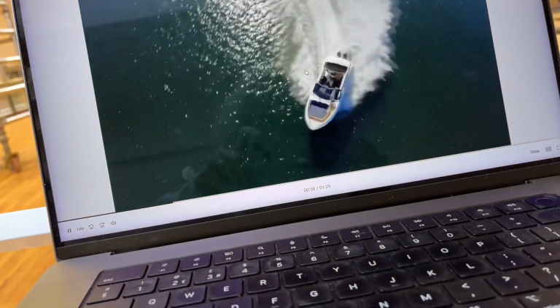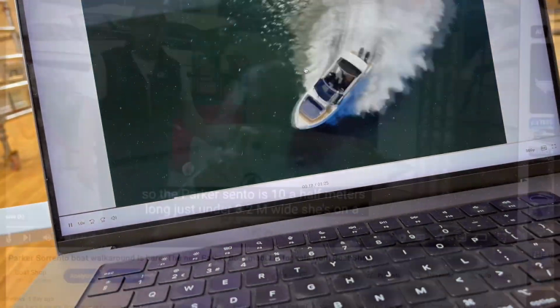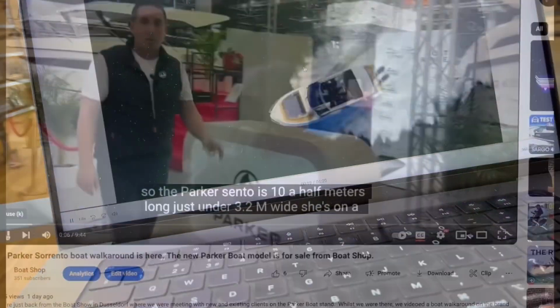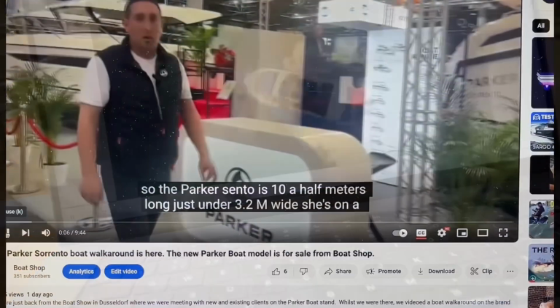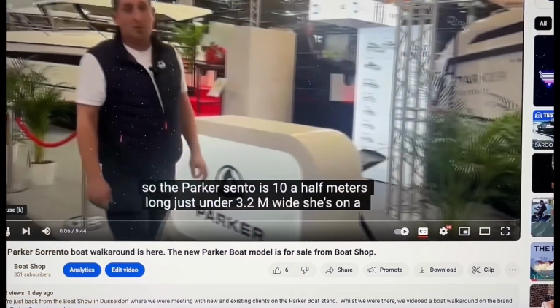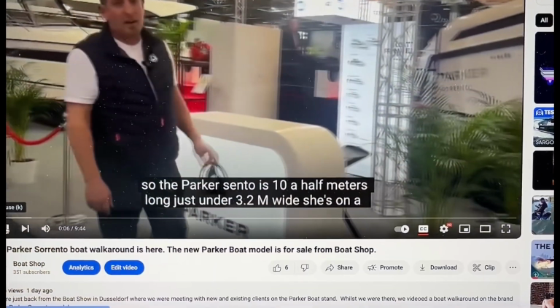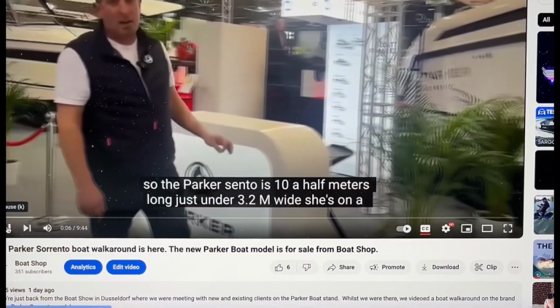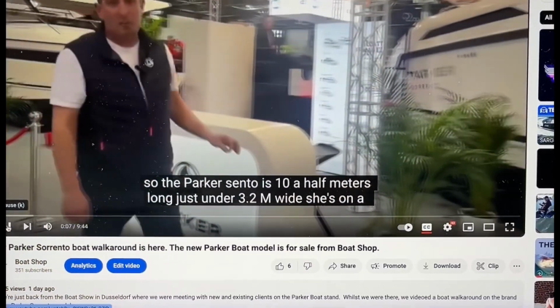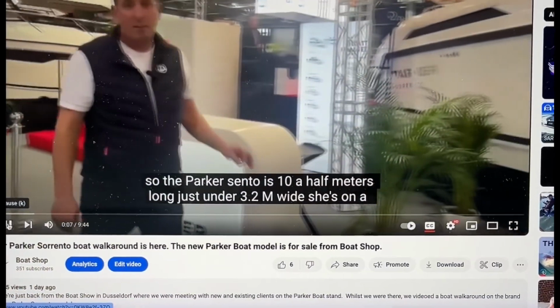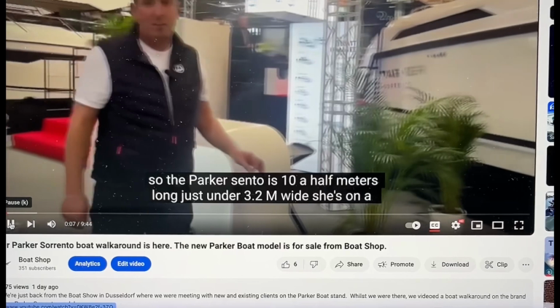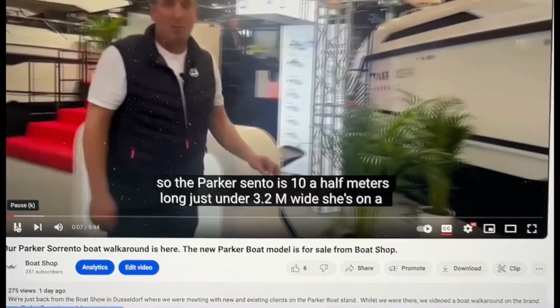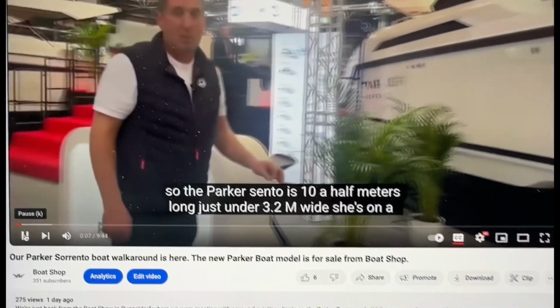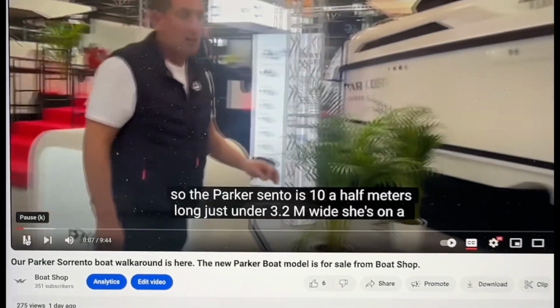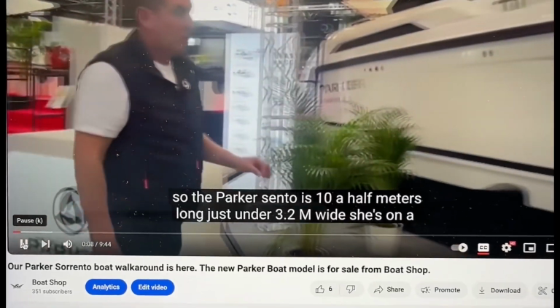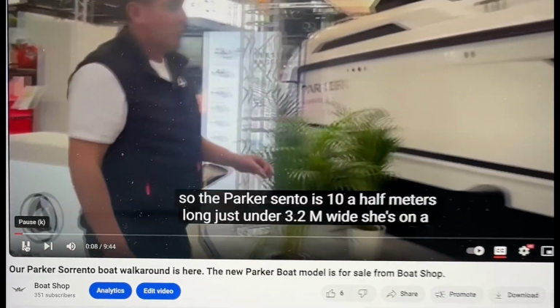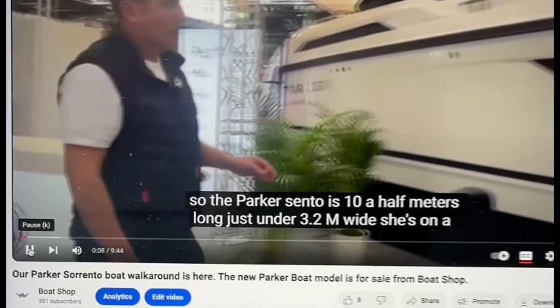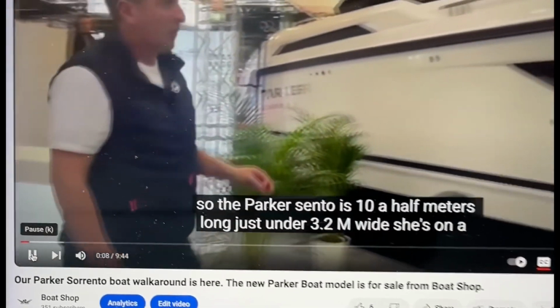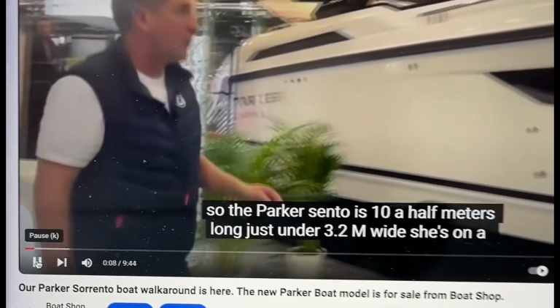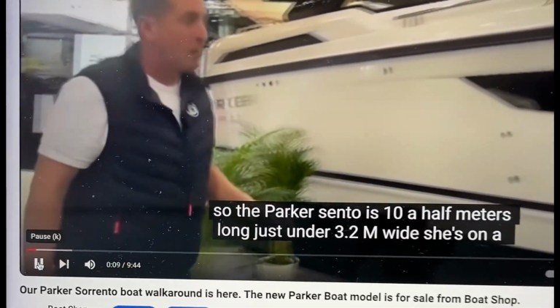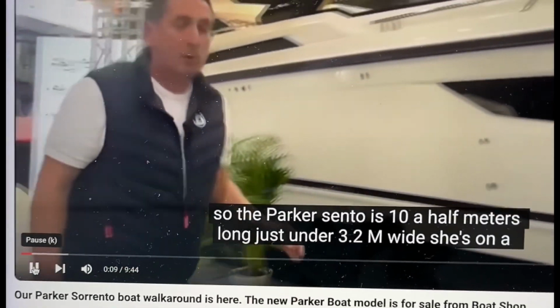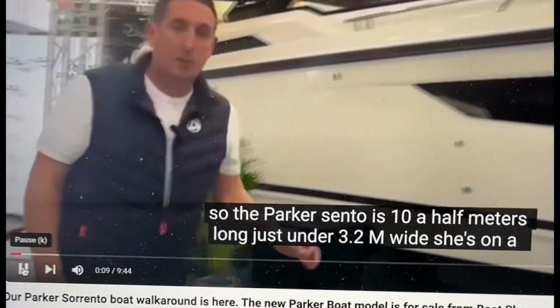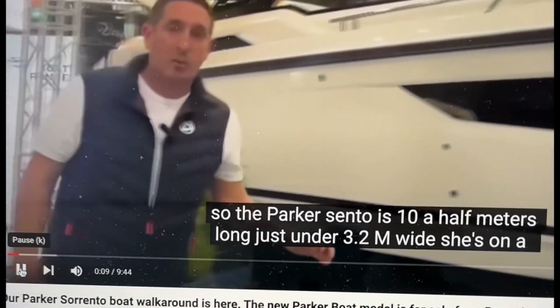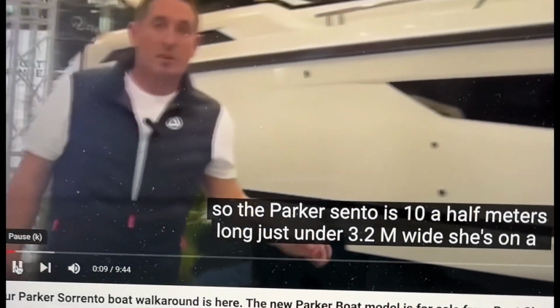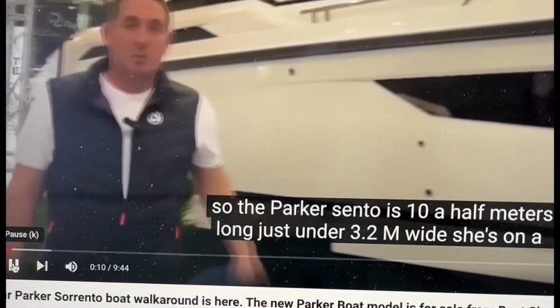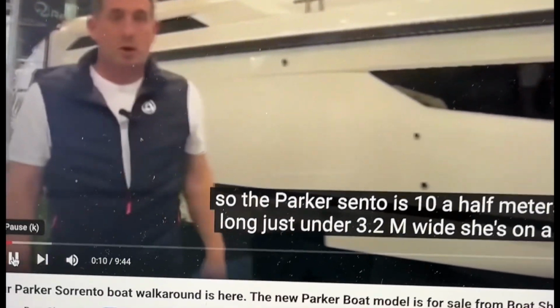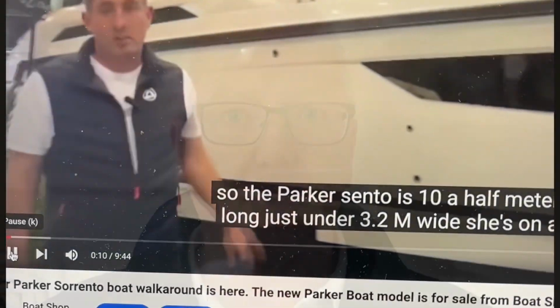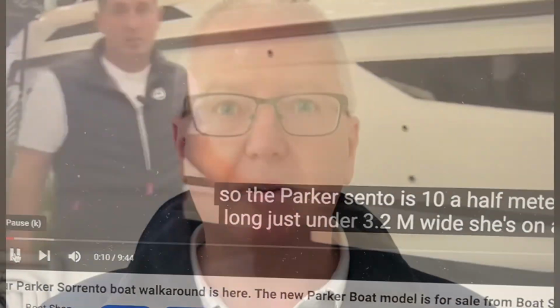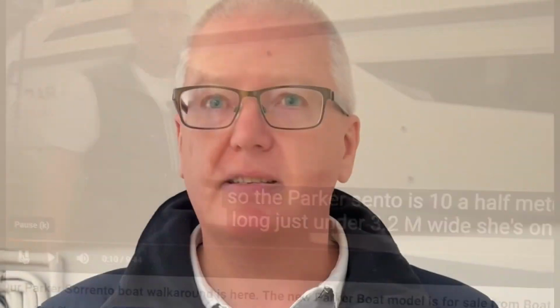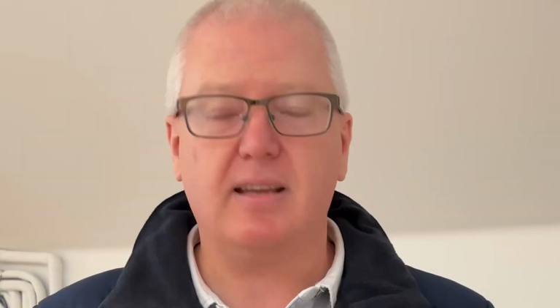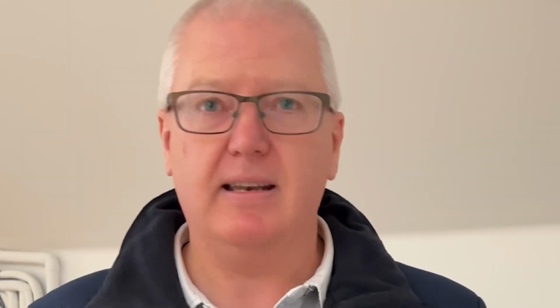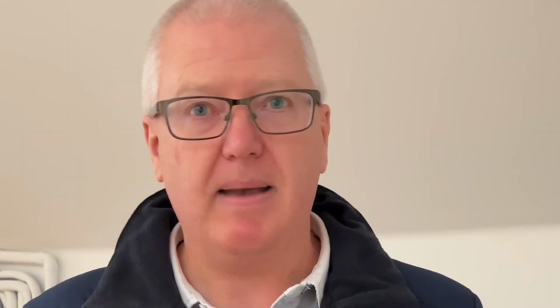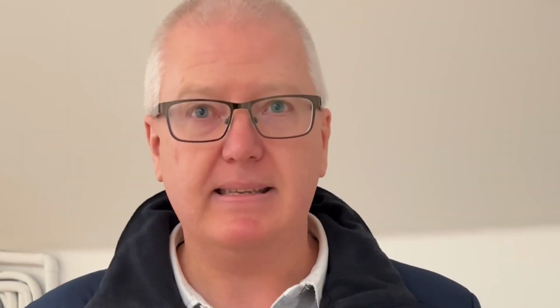Rento is 10.5 metres long, just under 3.2 metres wide. She's honestly totally amazing.